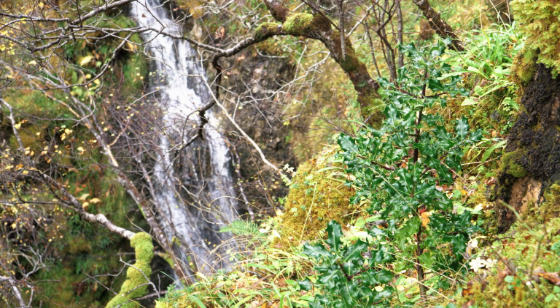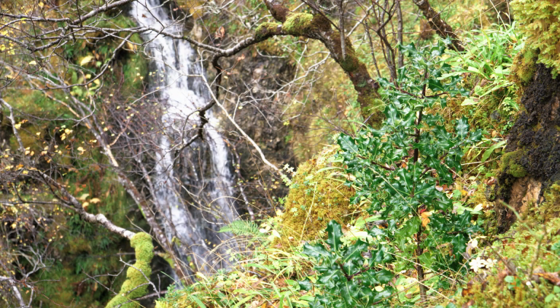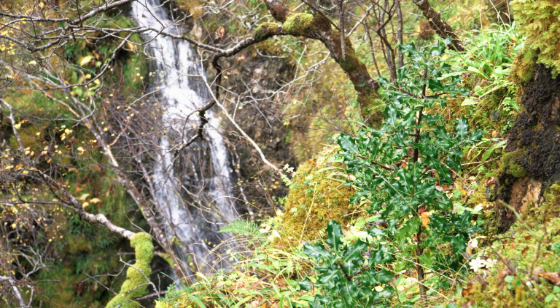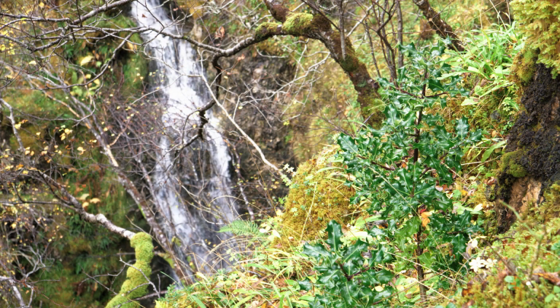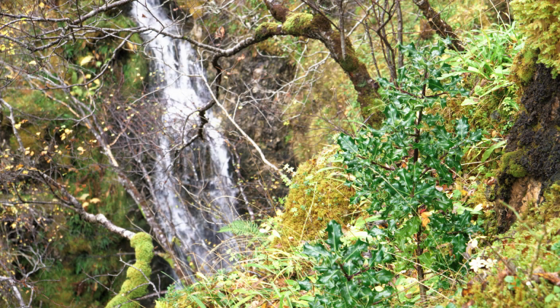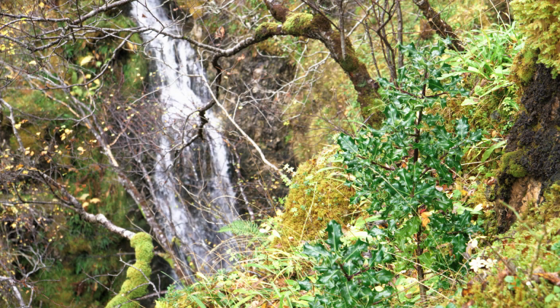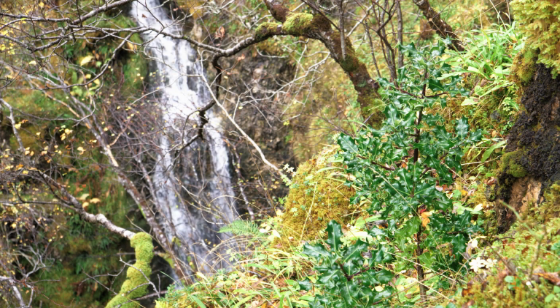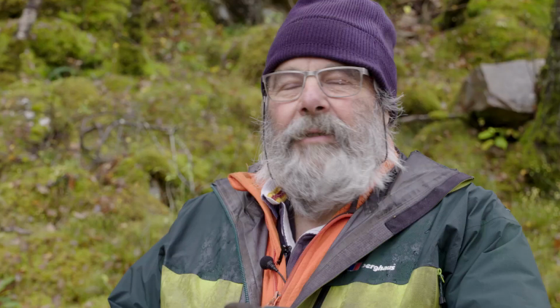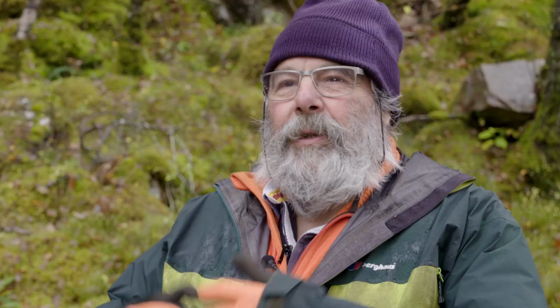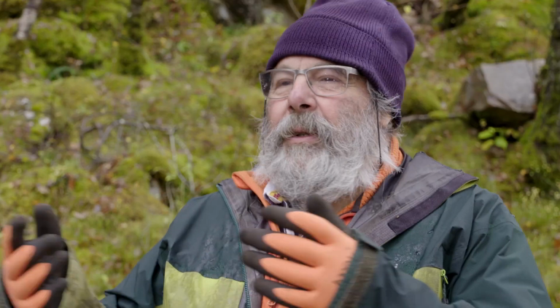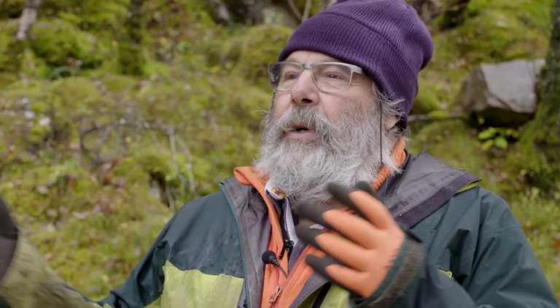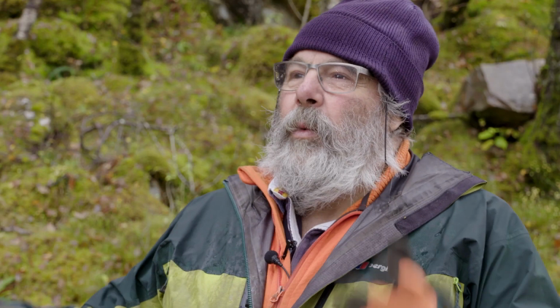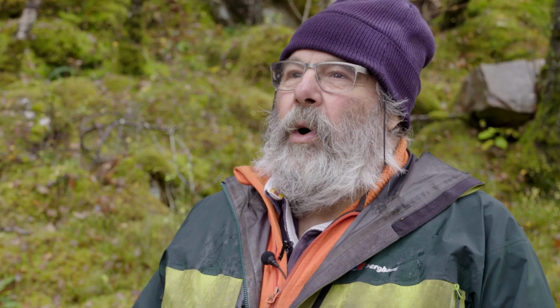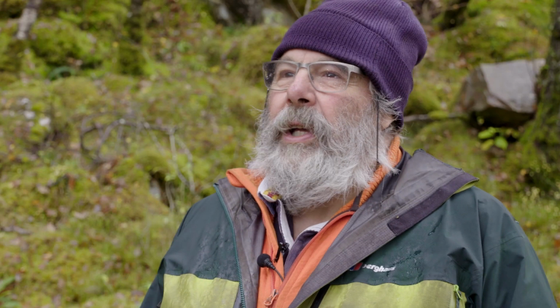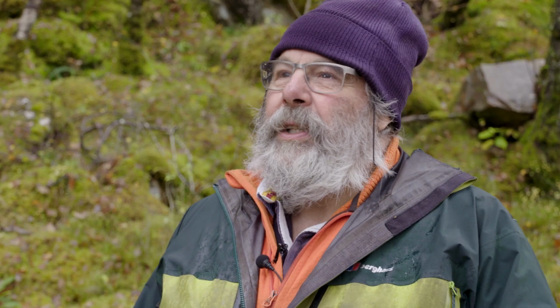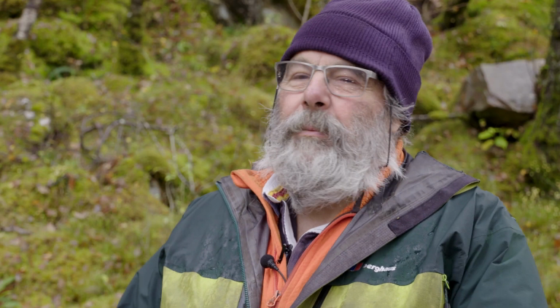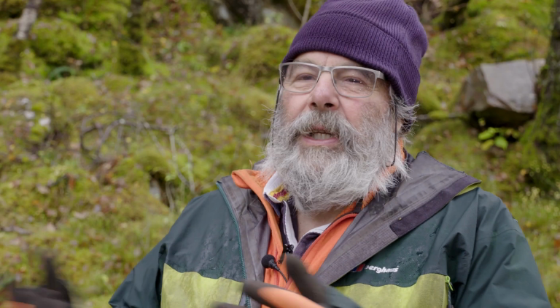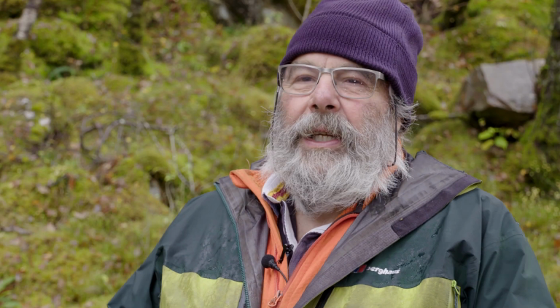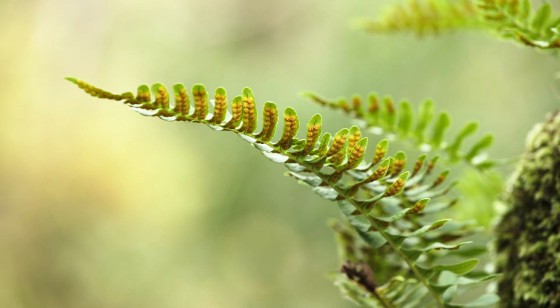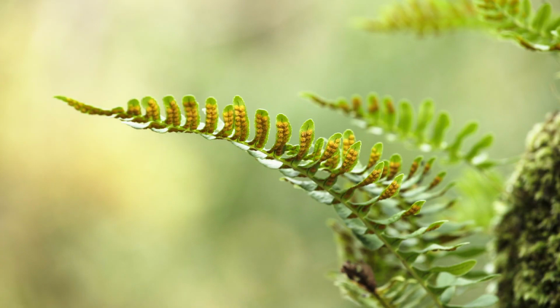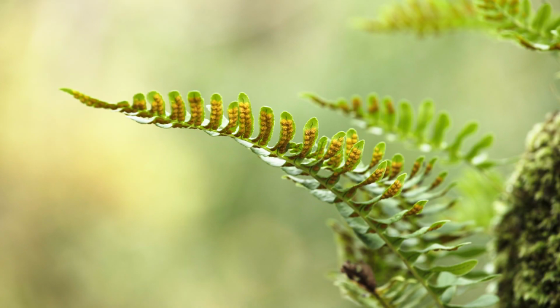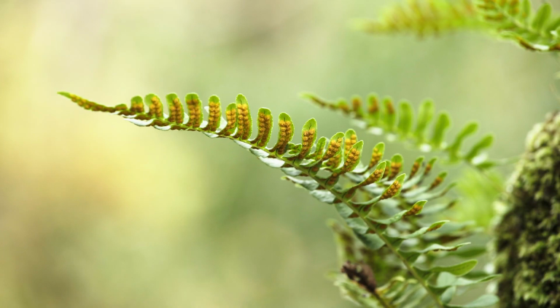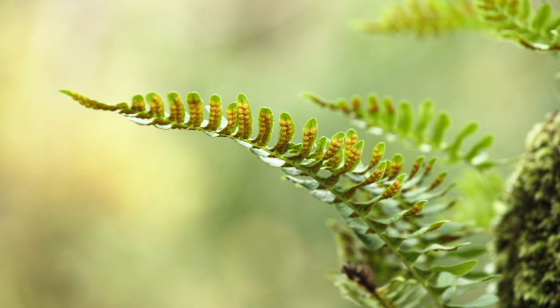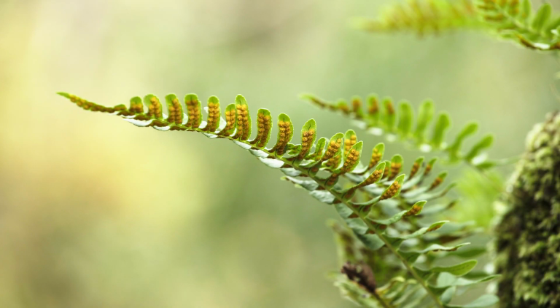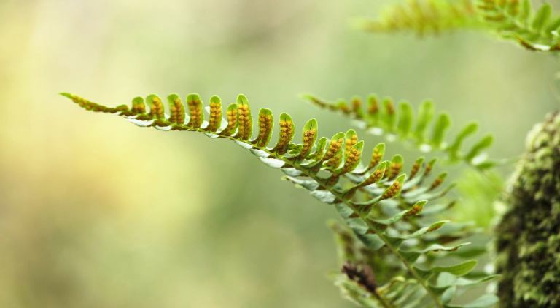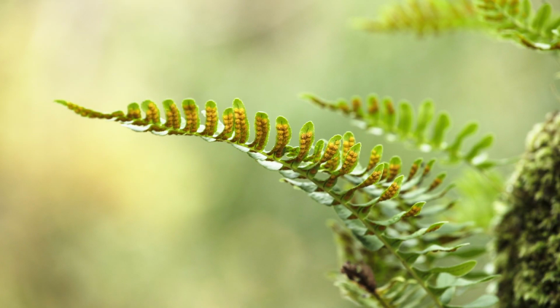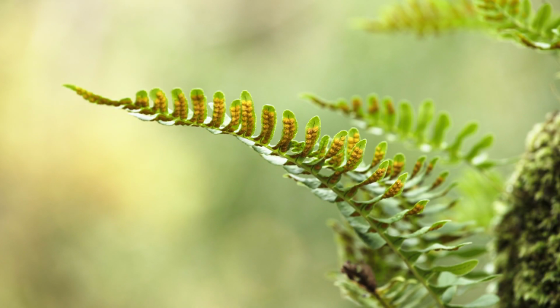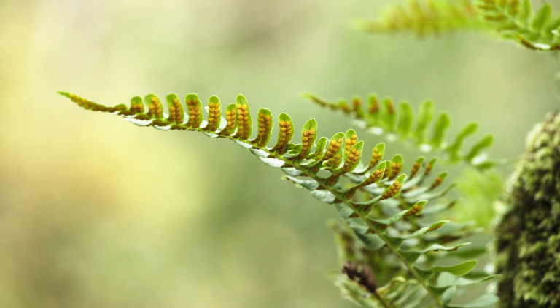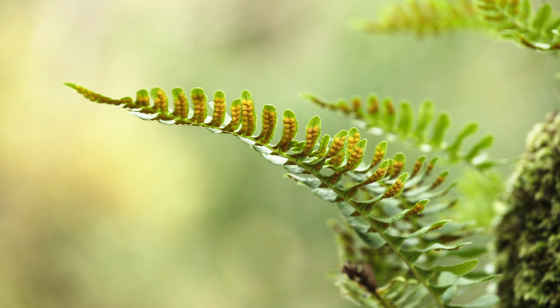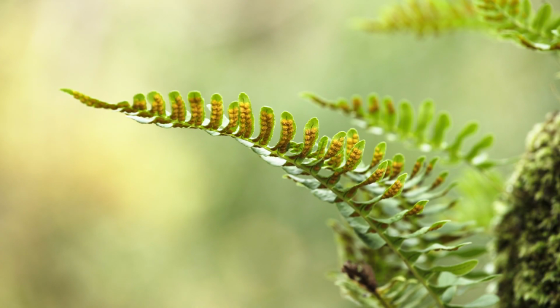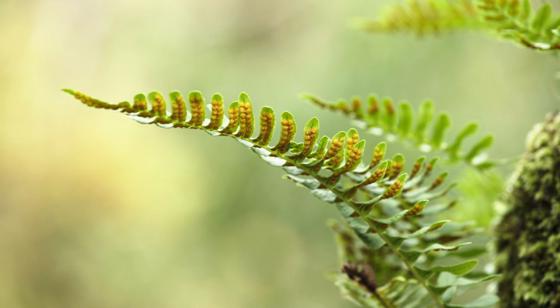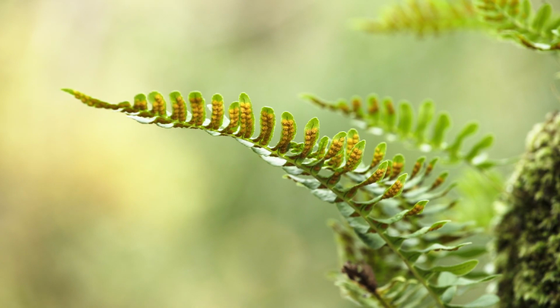These rainforests are absolutely wonderful places. They're wonderful to walk in, to be in. They're full of surprises. They're full of life.